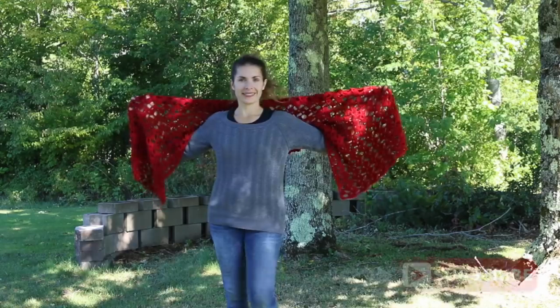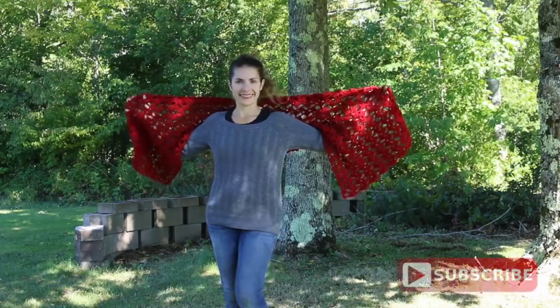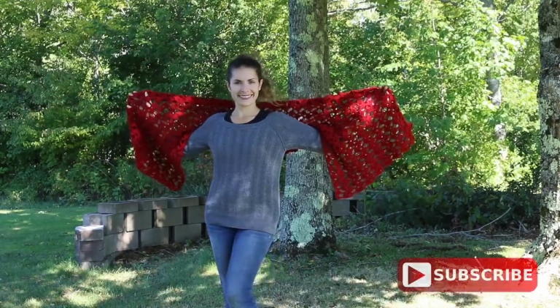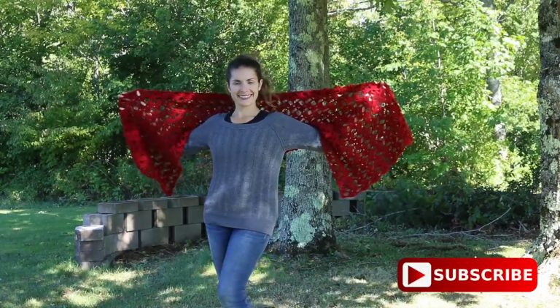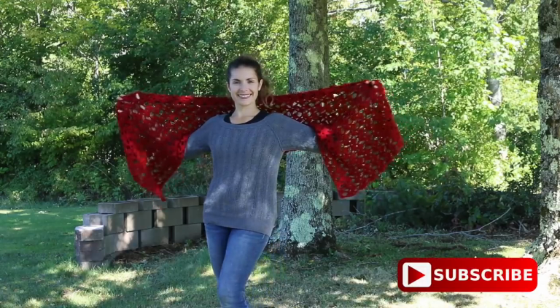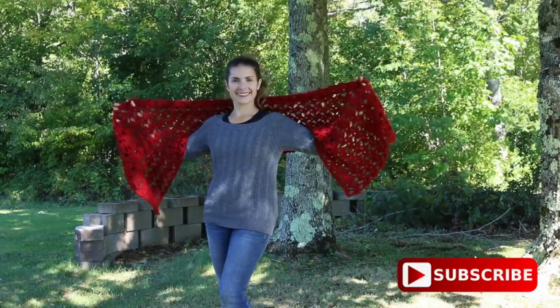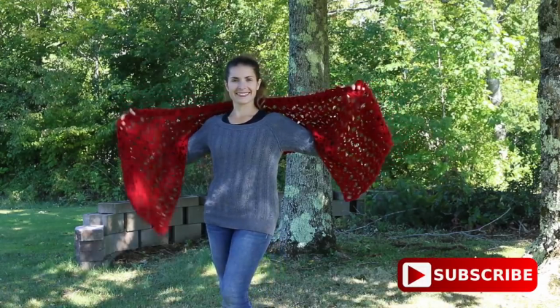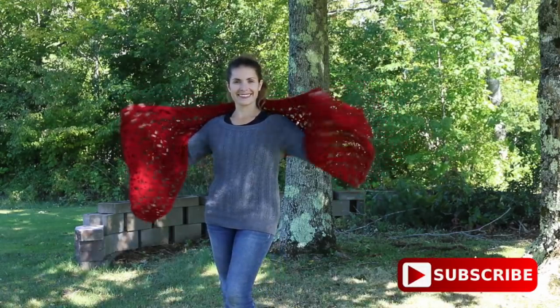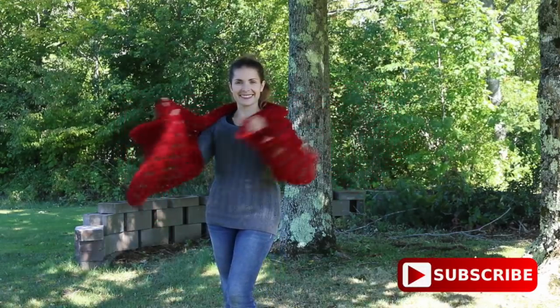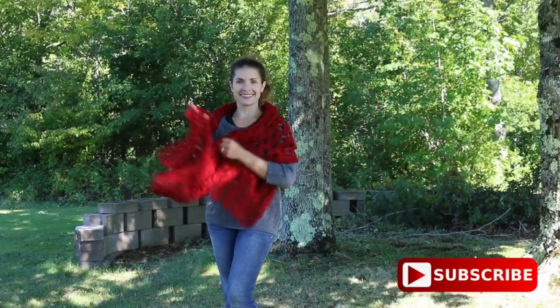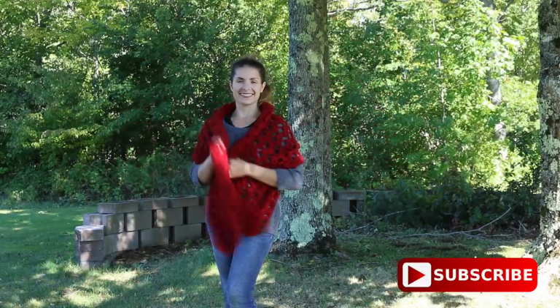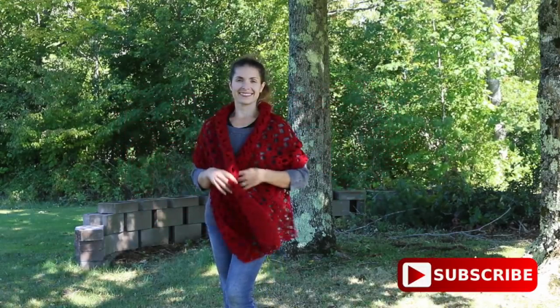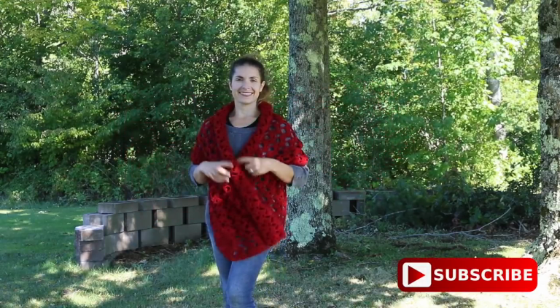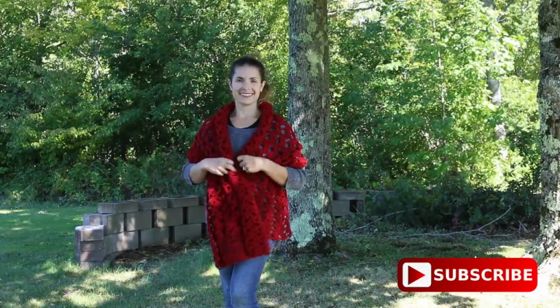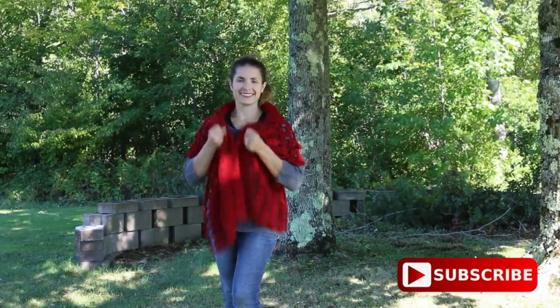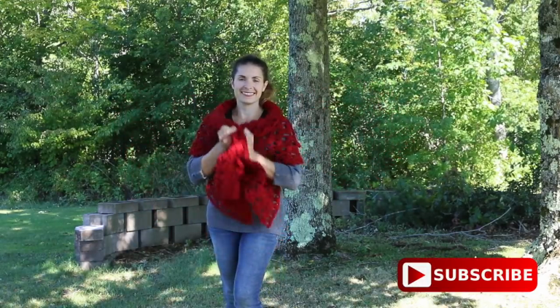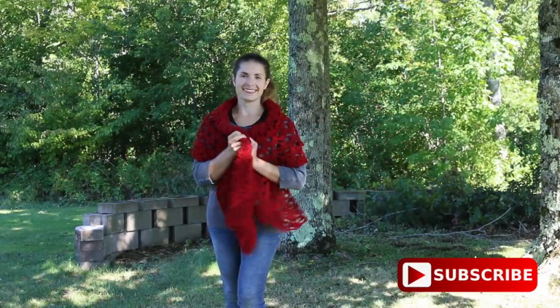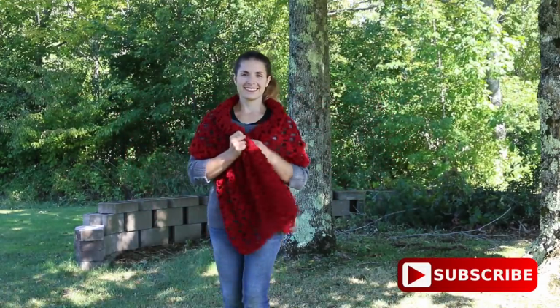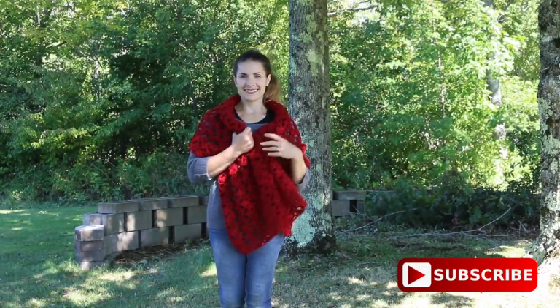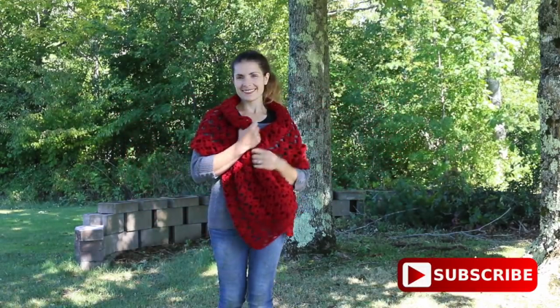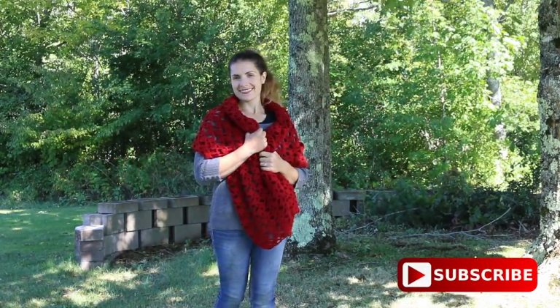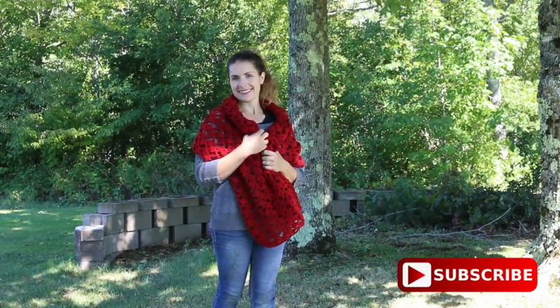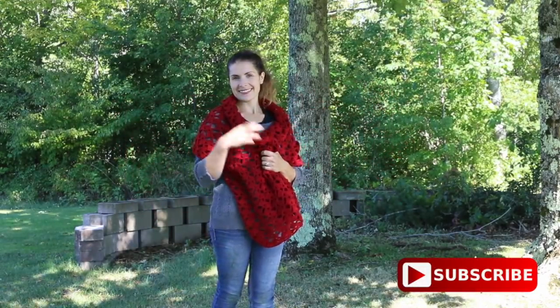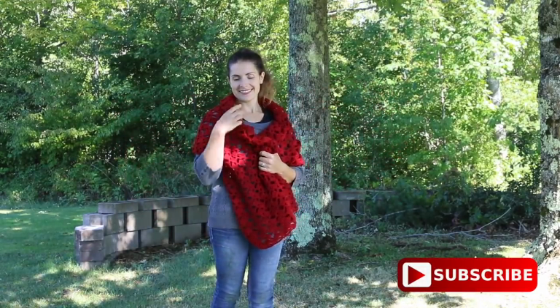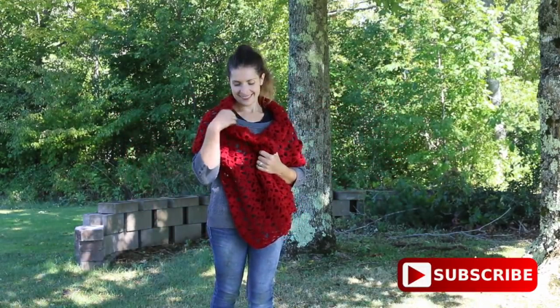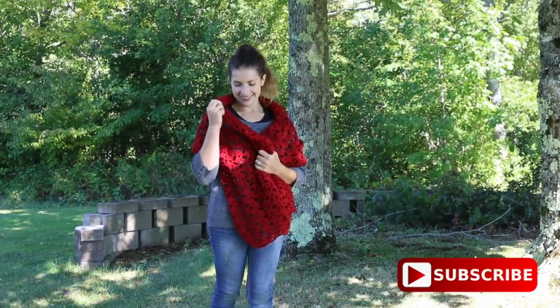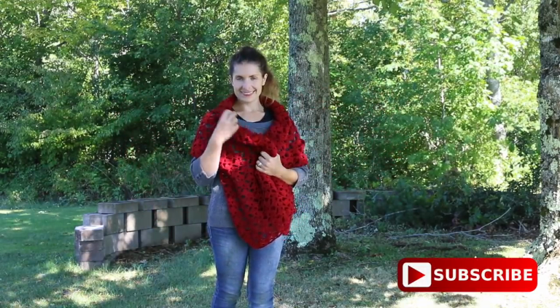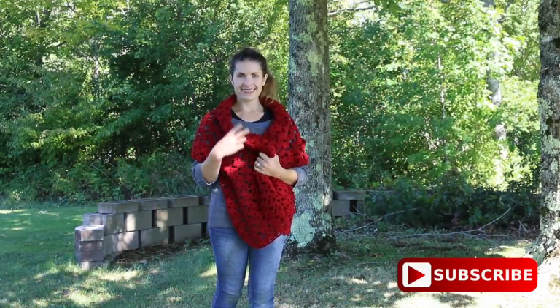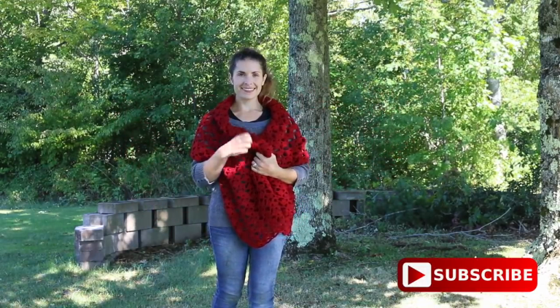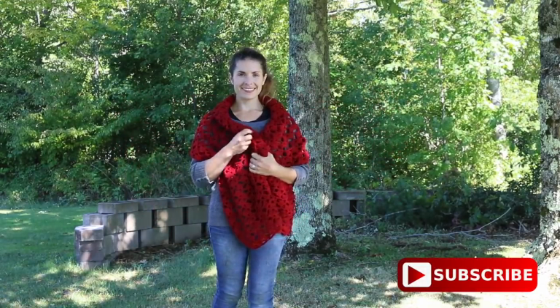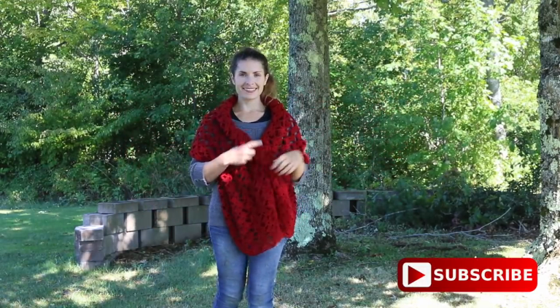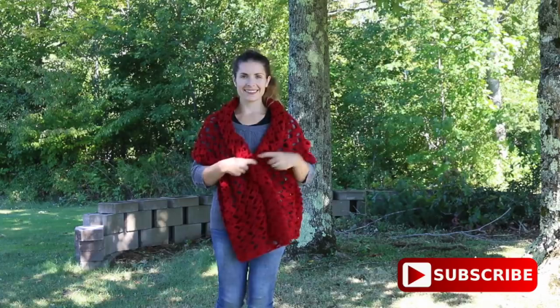Hello everyone! In this tutorial I'm going to show you how to crochet the Romantic Lacey Shawl.